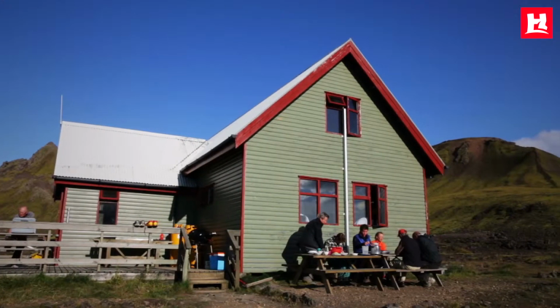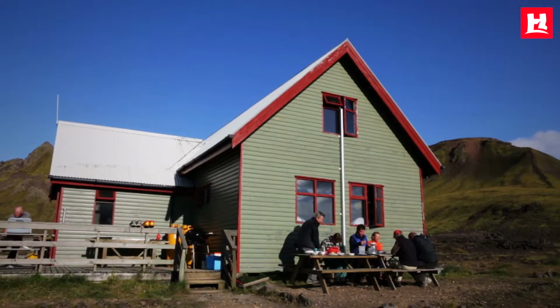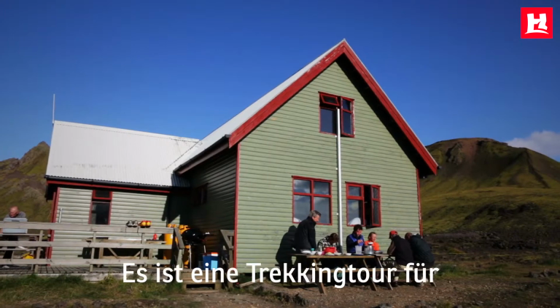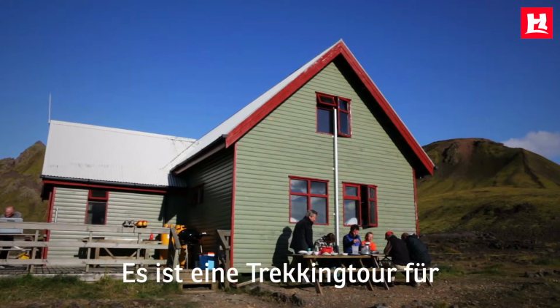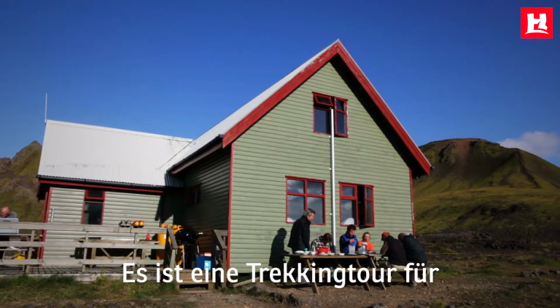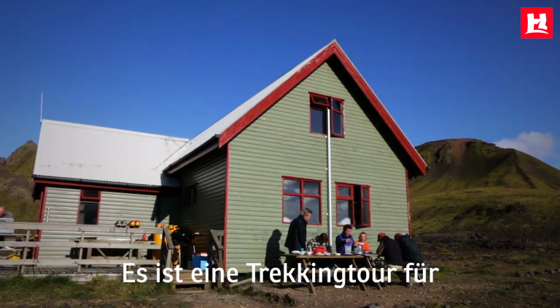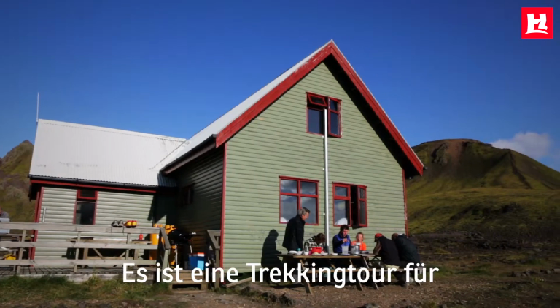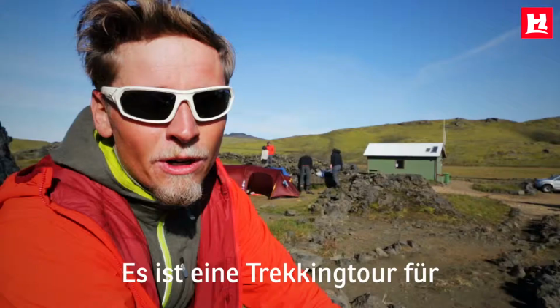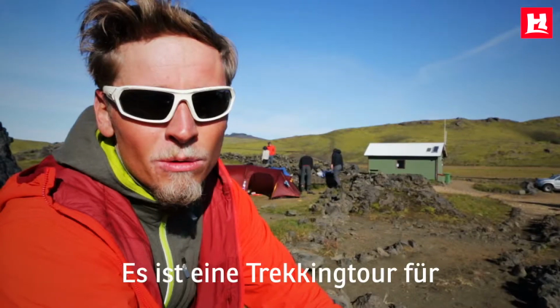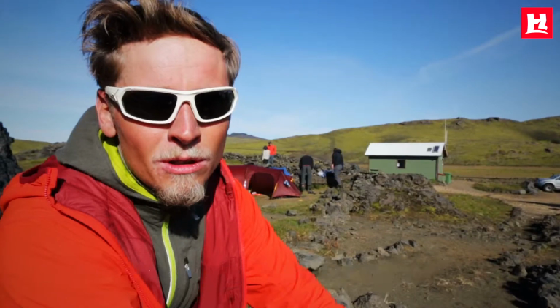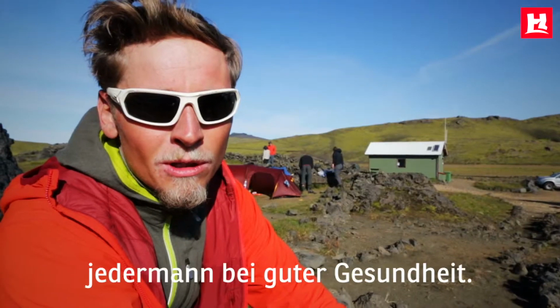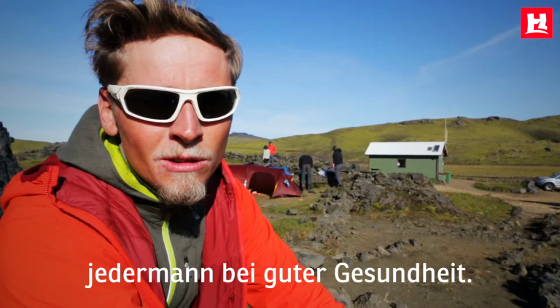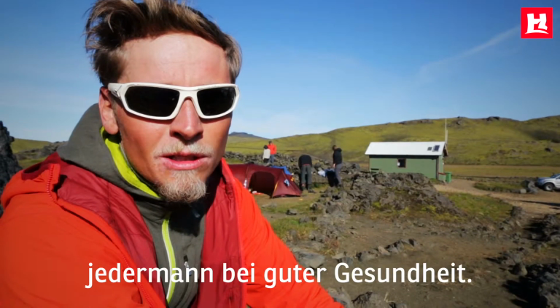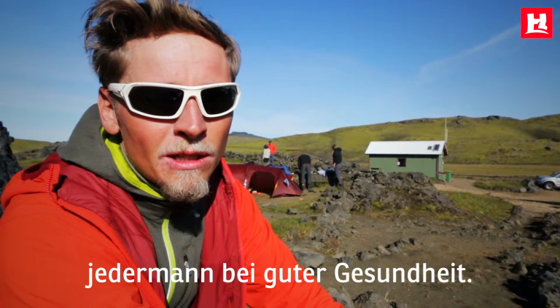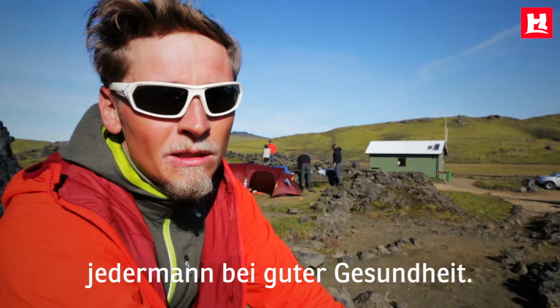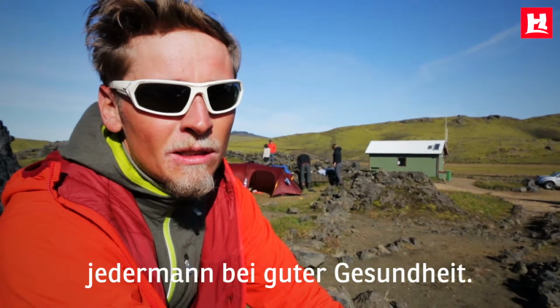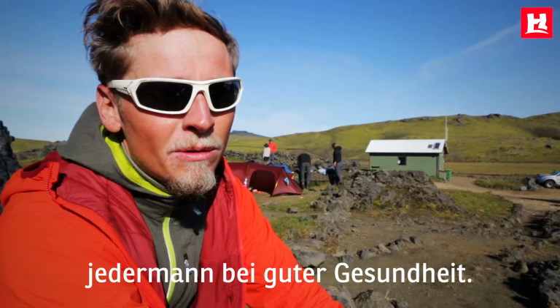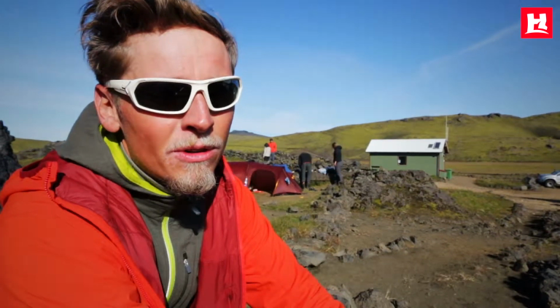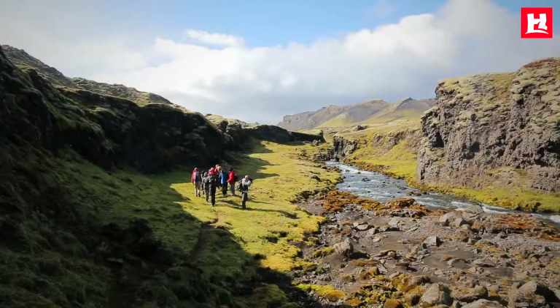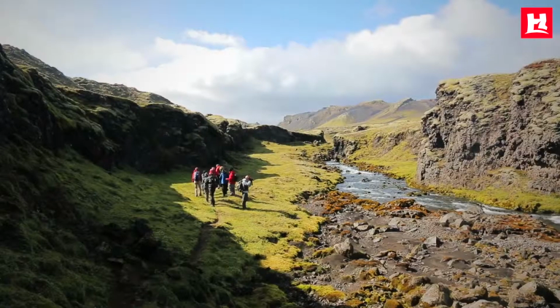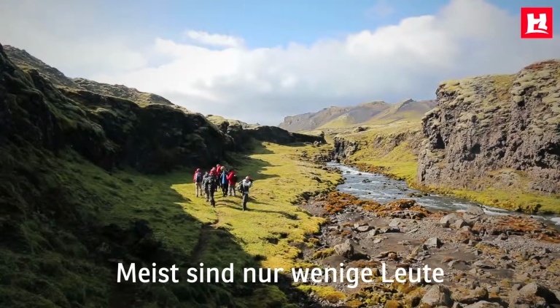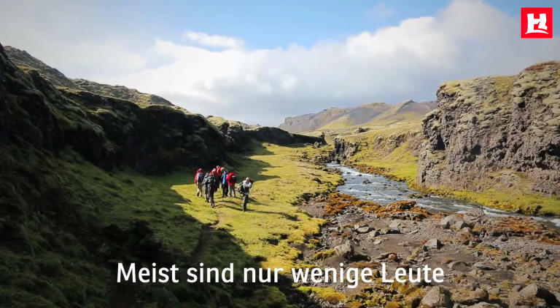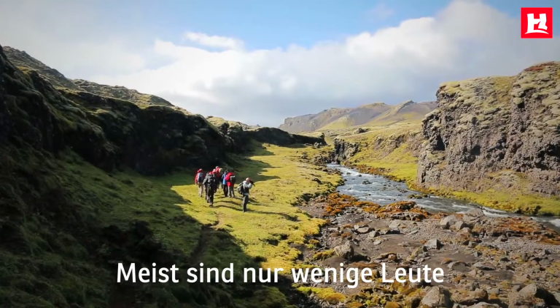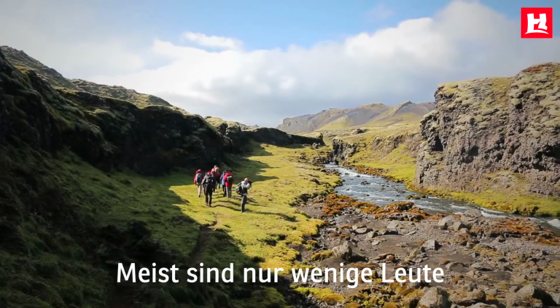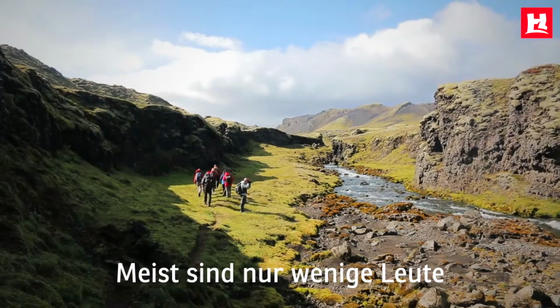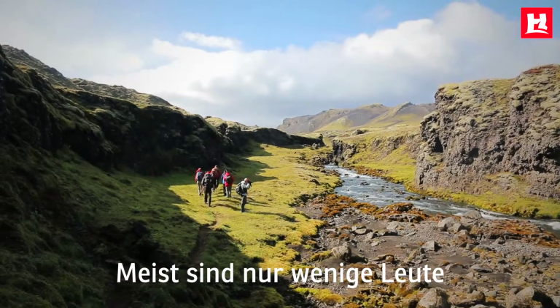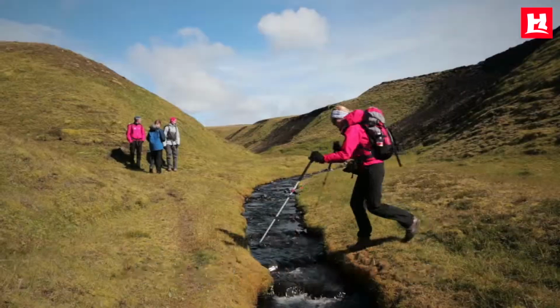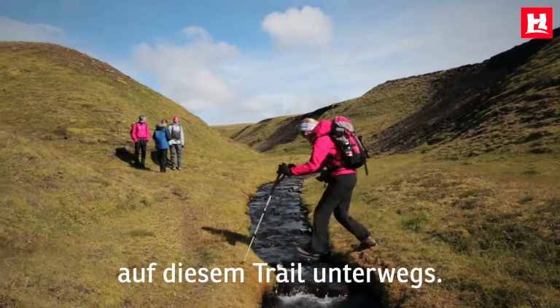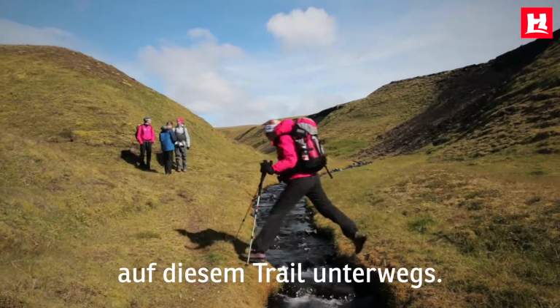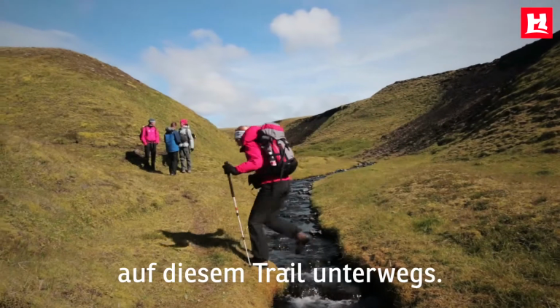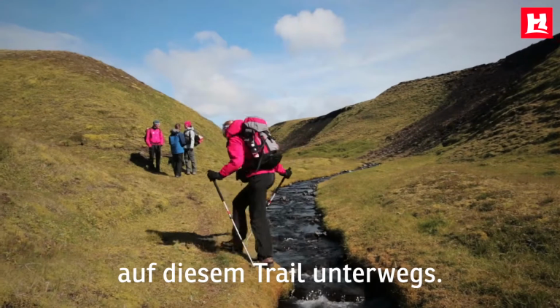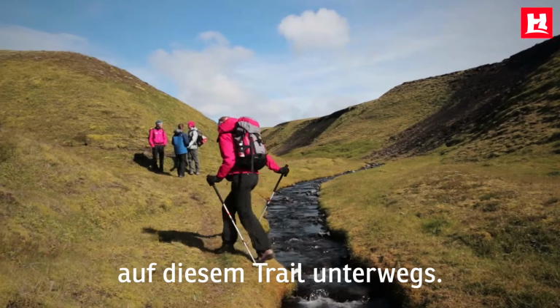This is a hiking tour for anyone in good health, and there are not many people on this trail on most days.